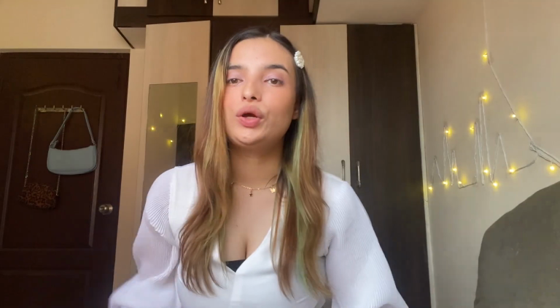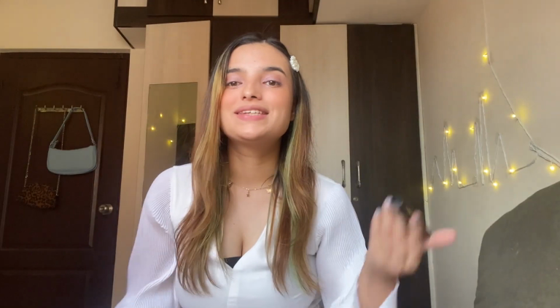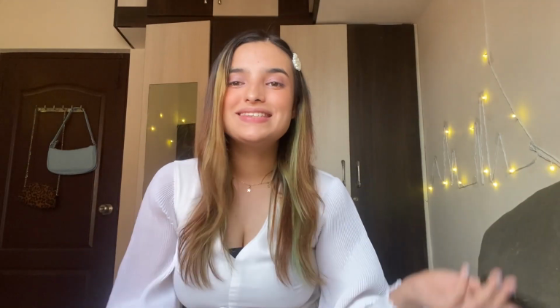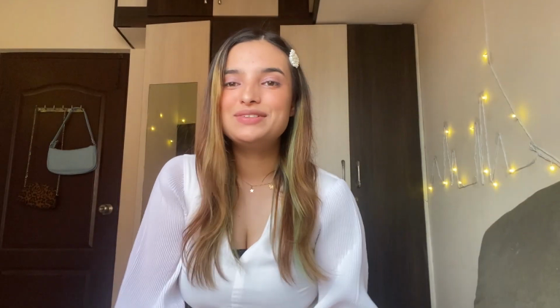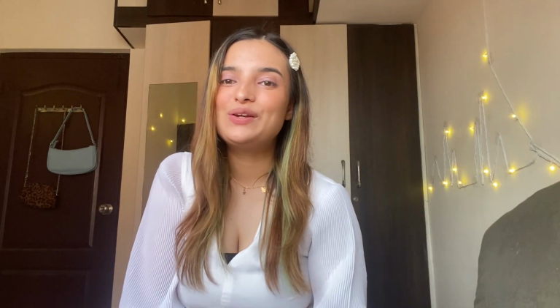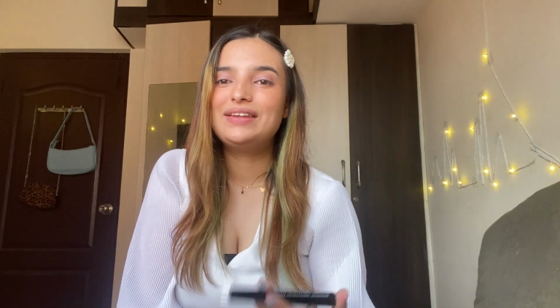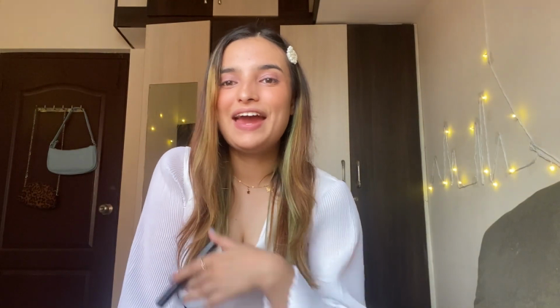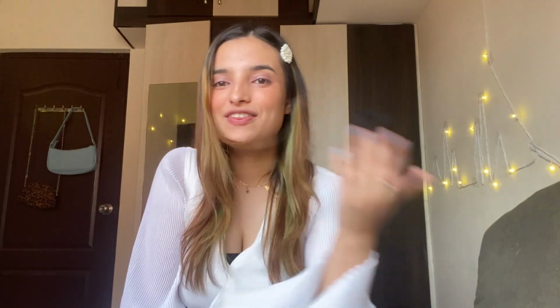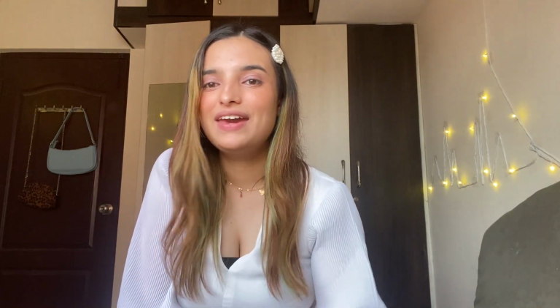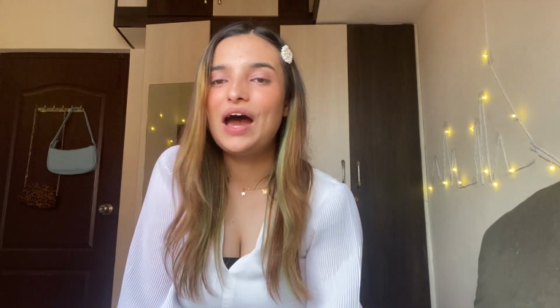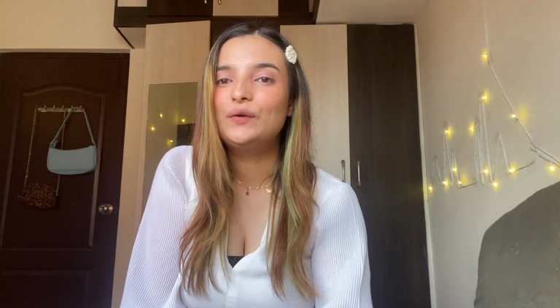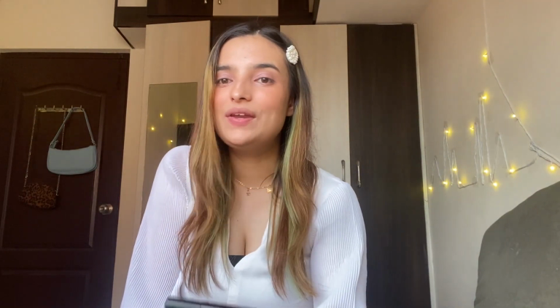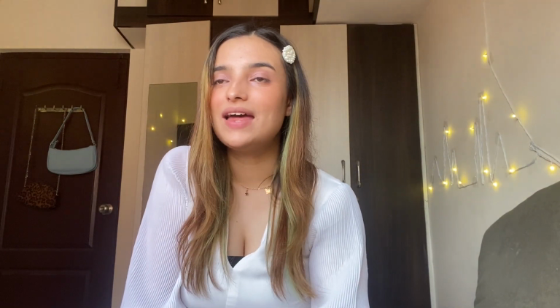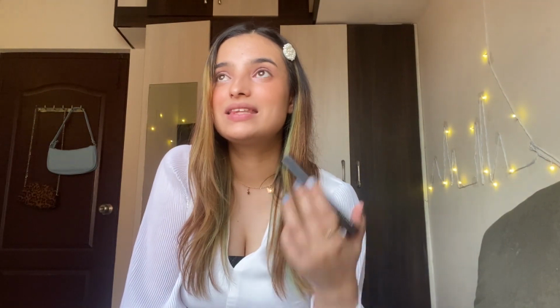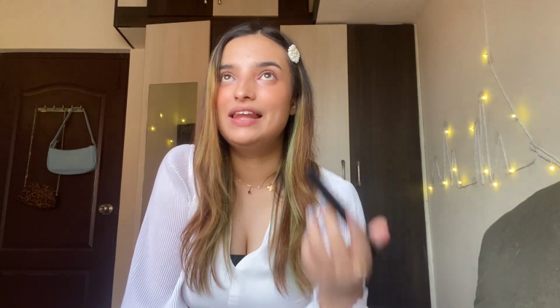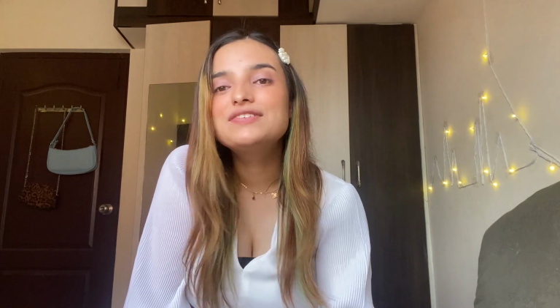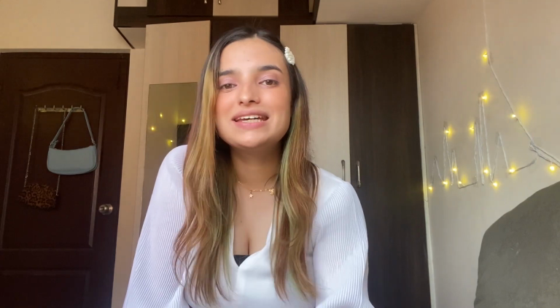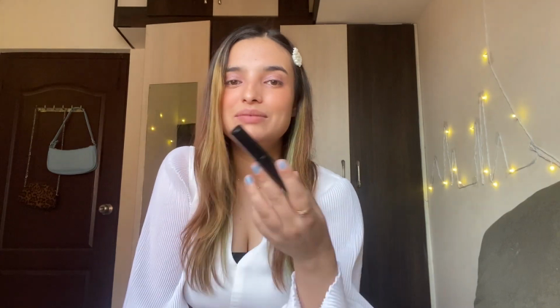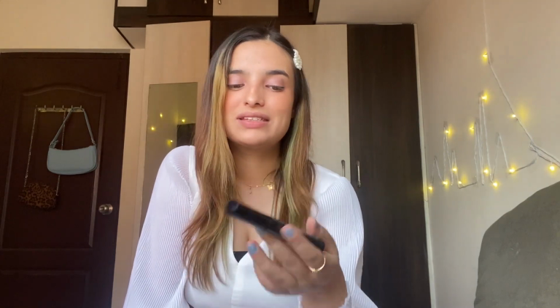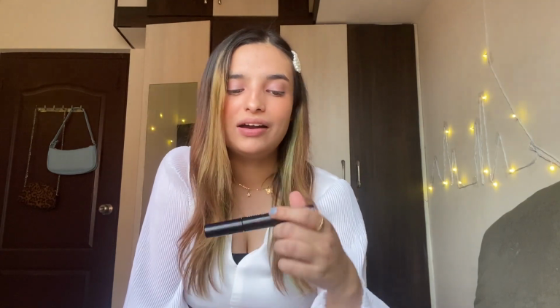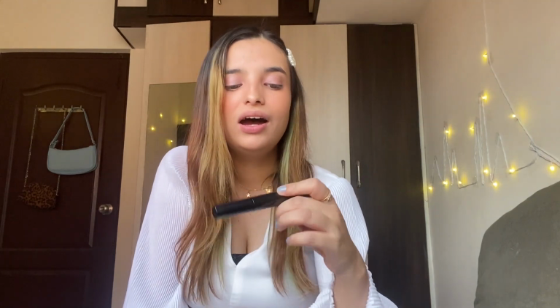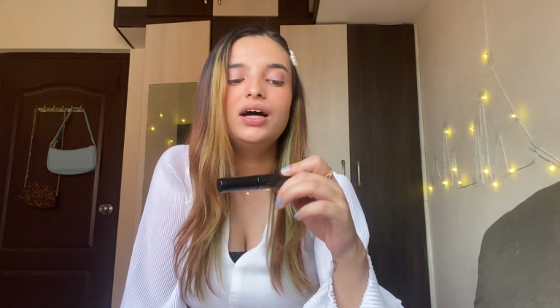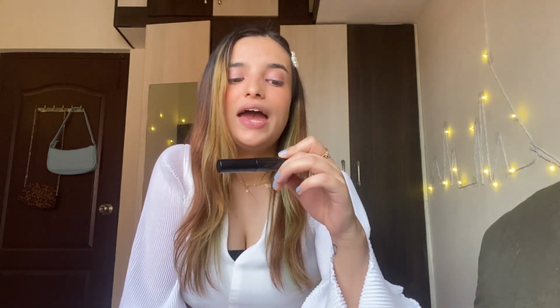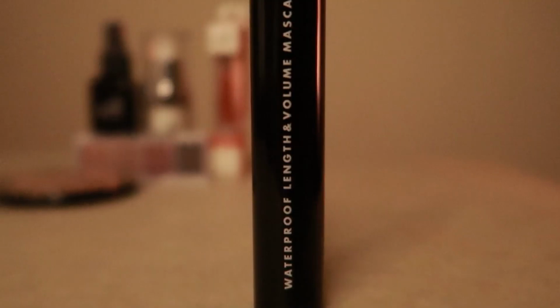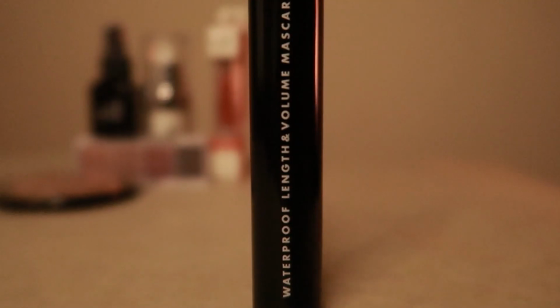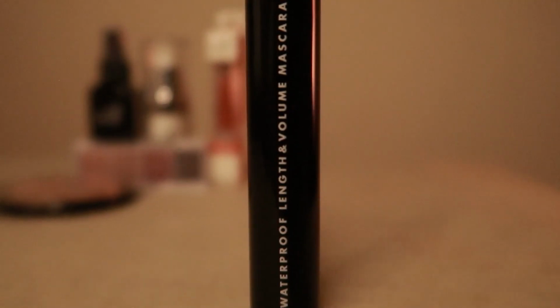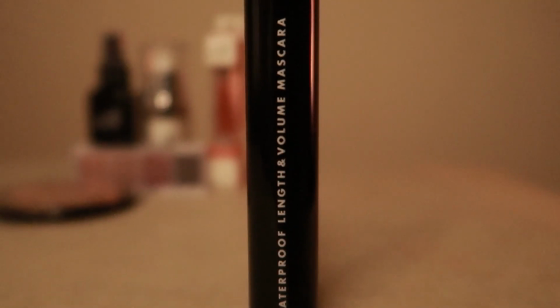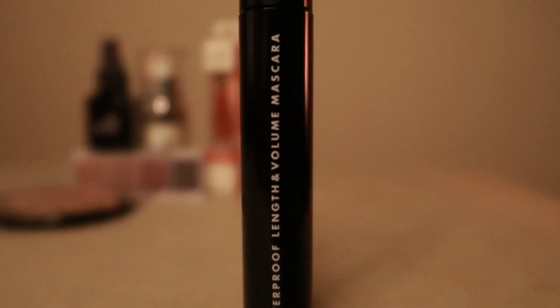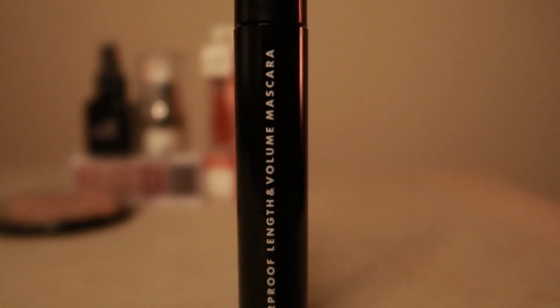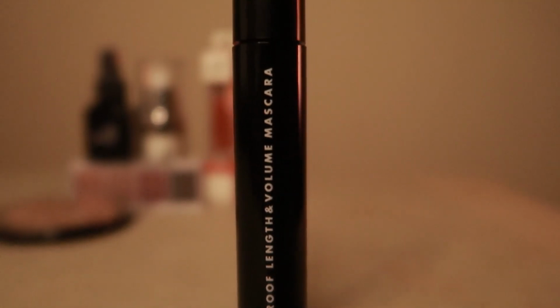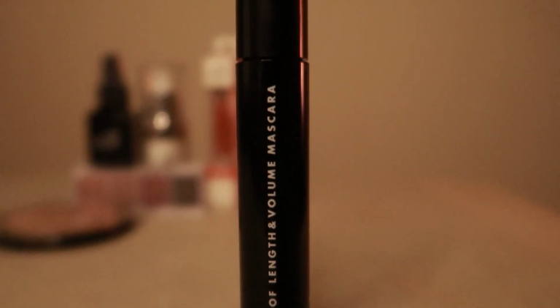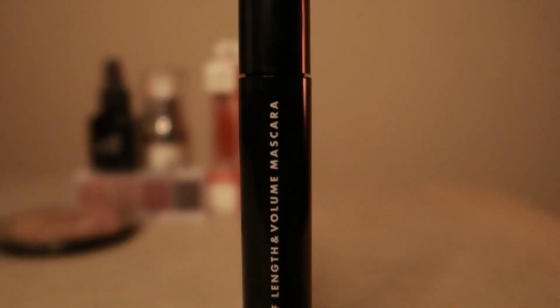Since I'm done with everything now, the only thing left is the mascara — e.l.f. waterproof length and volume mascara.